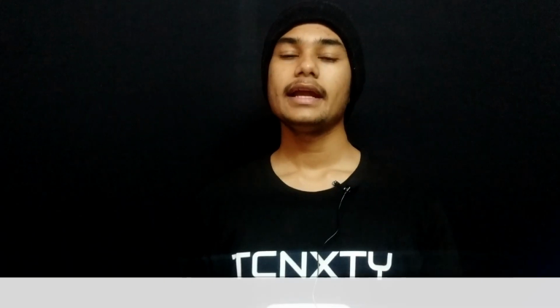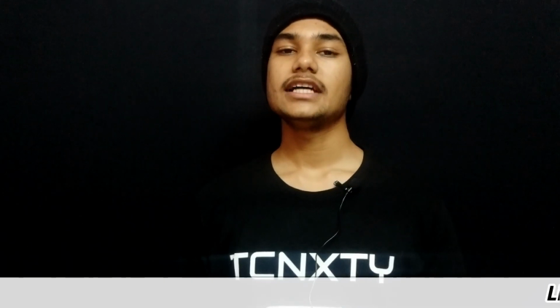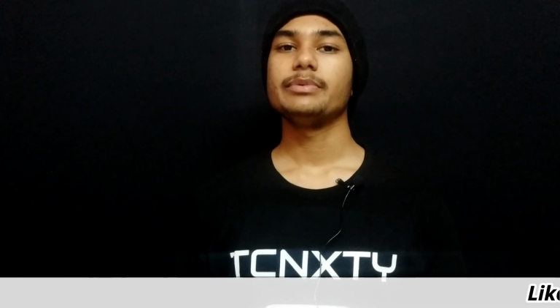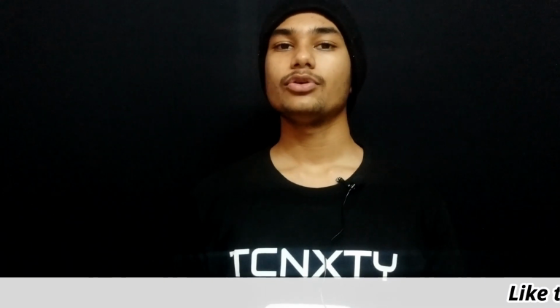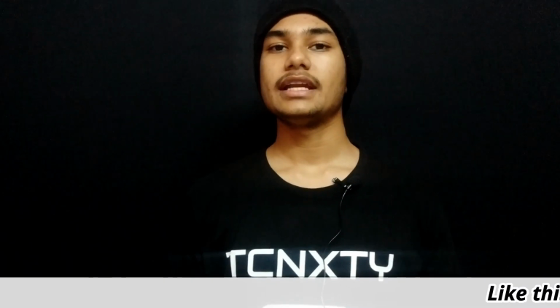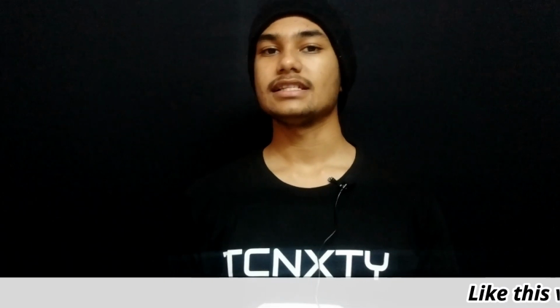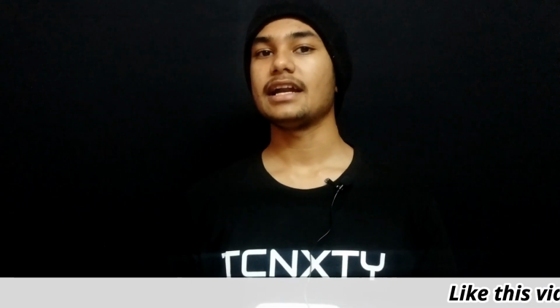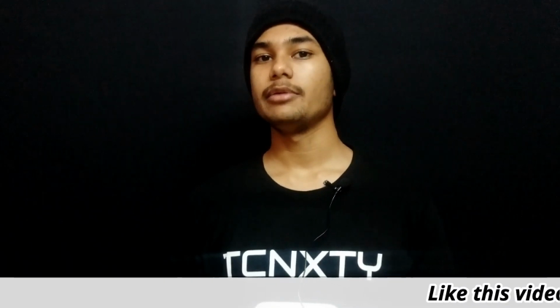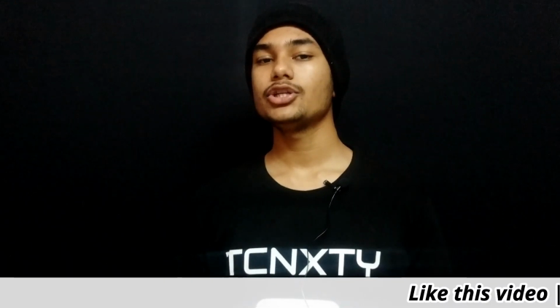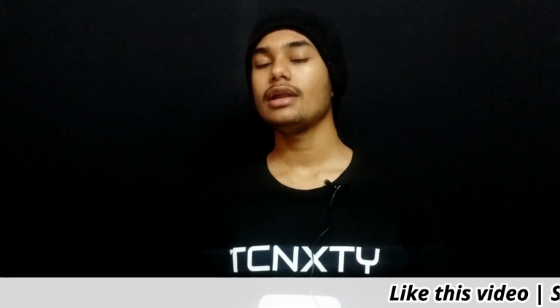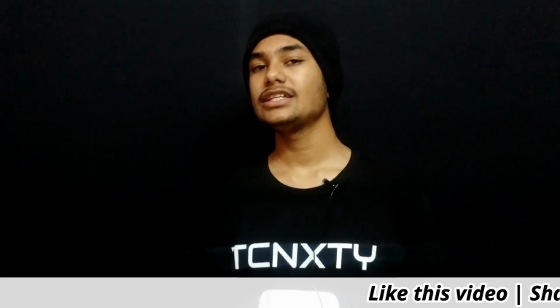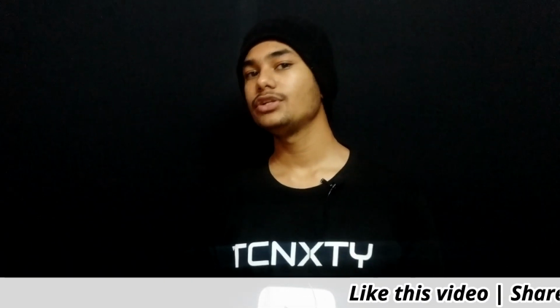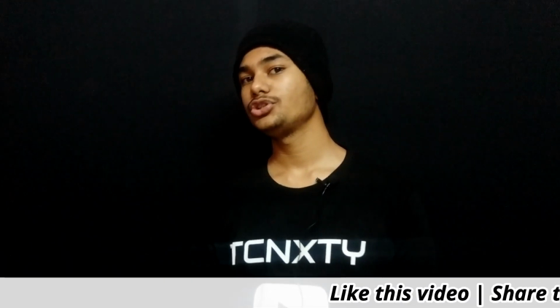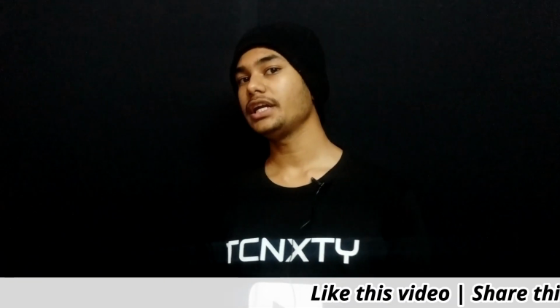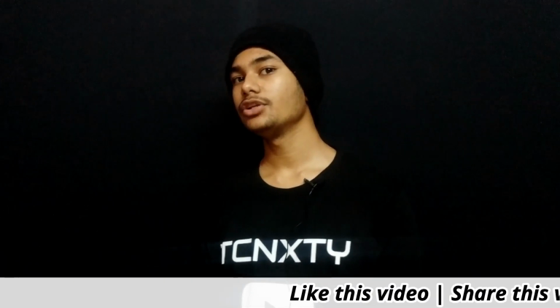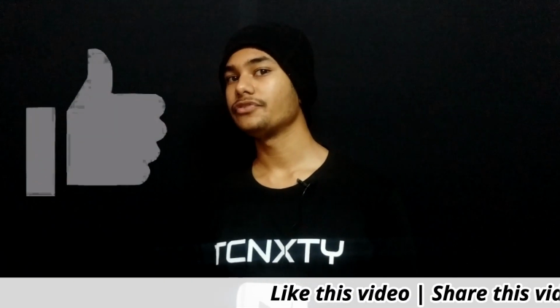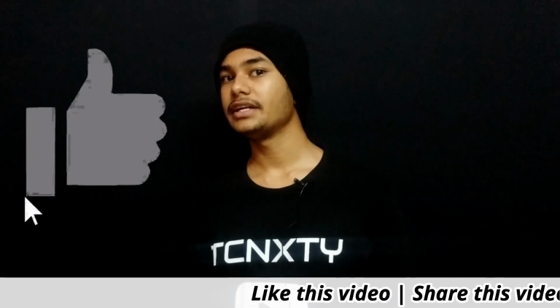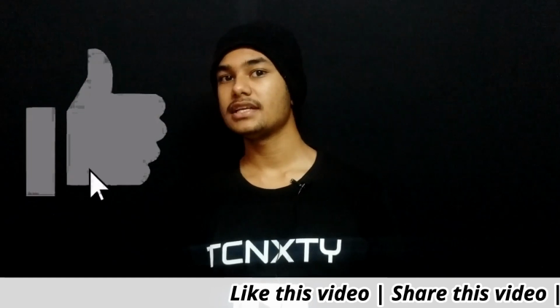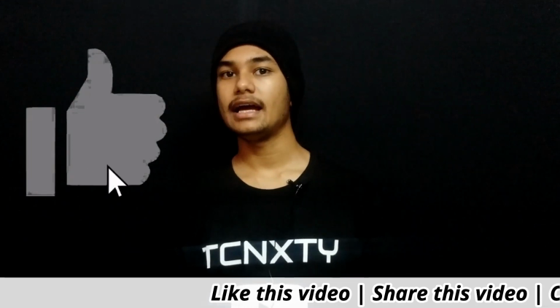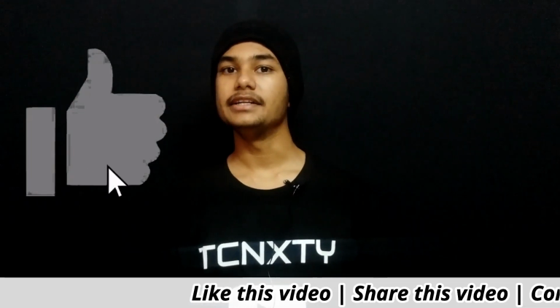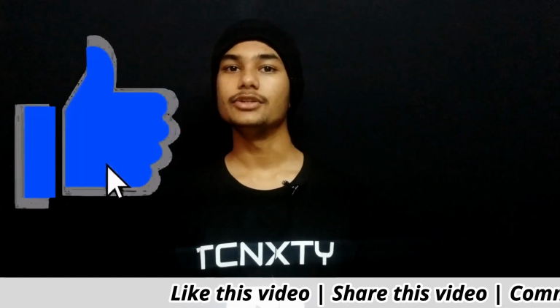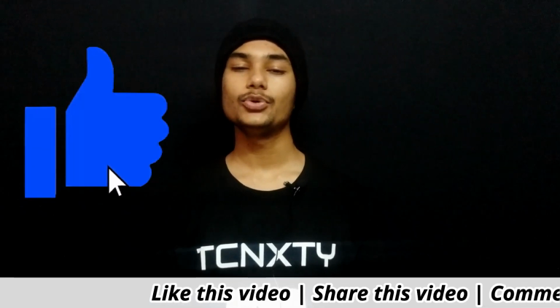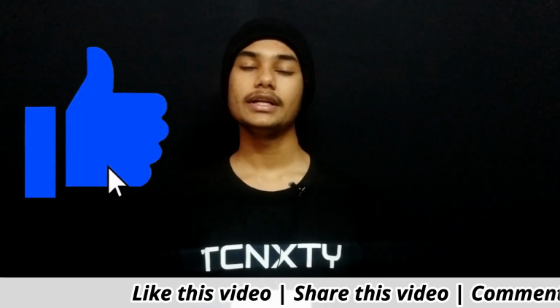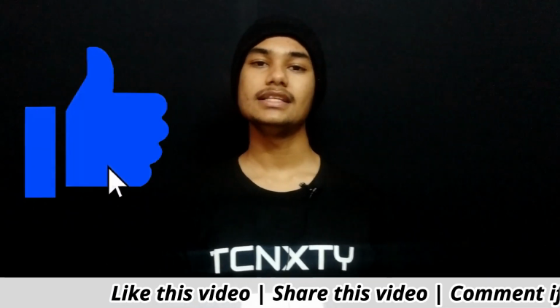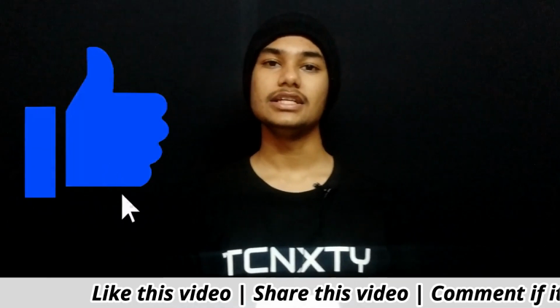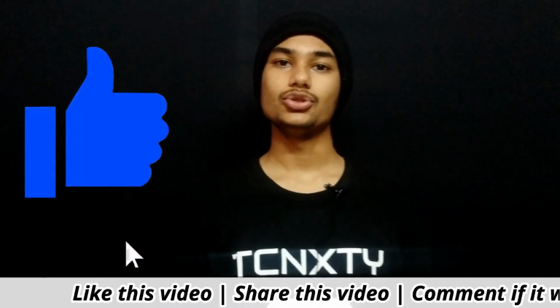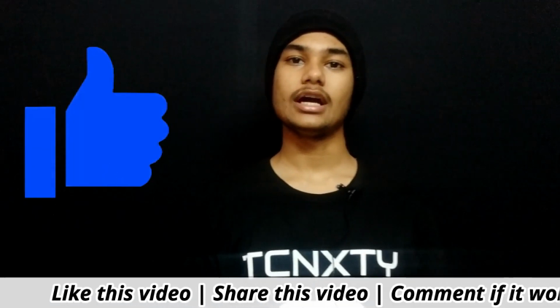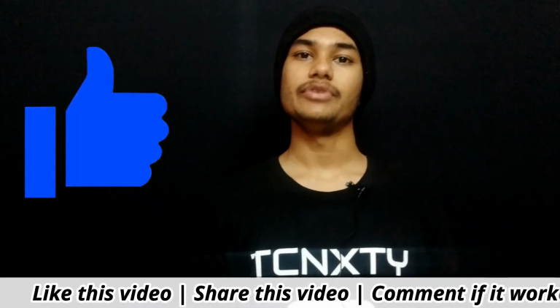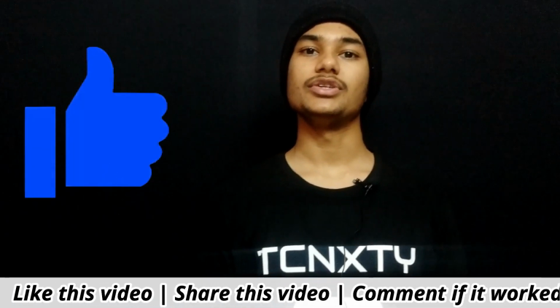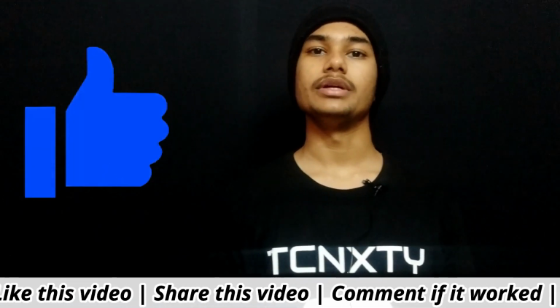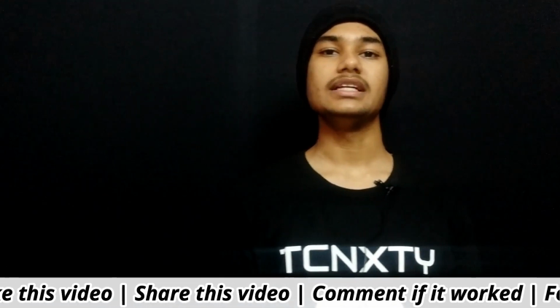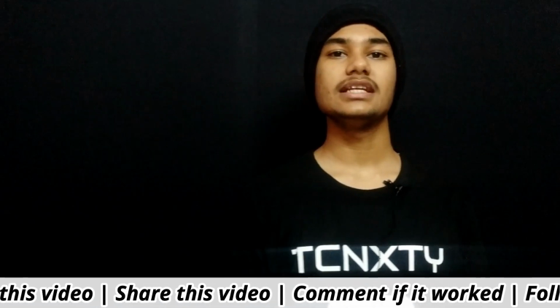Alright guys, before getting started, make sure you like this video and share it with your friends. Don't worry, this issue can be fixed very easily.